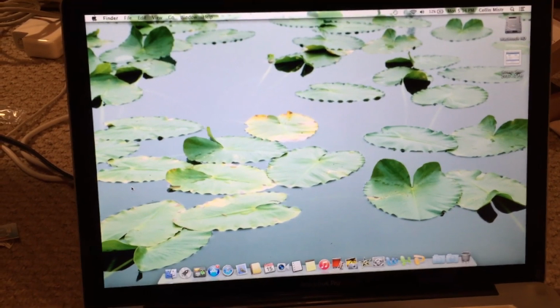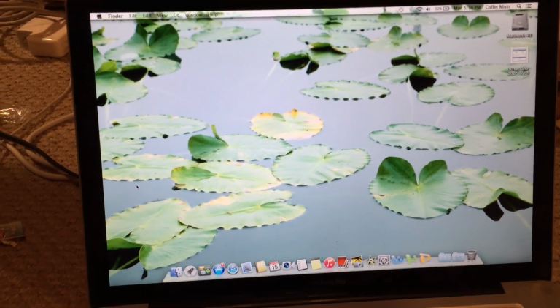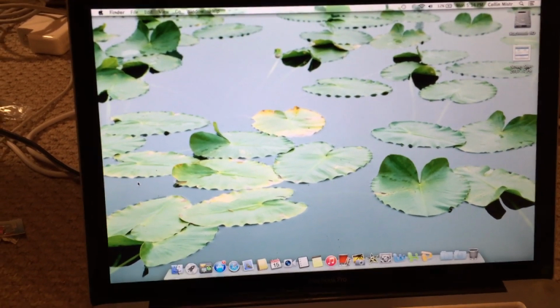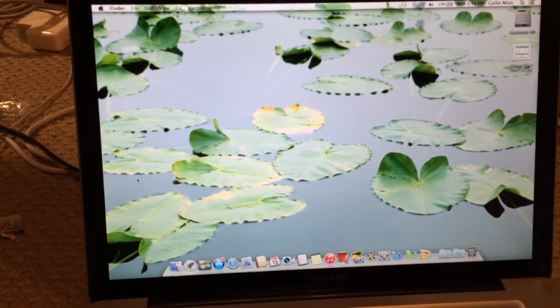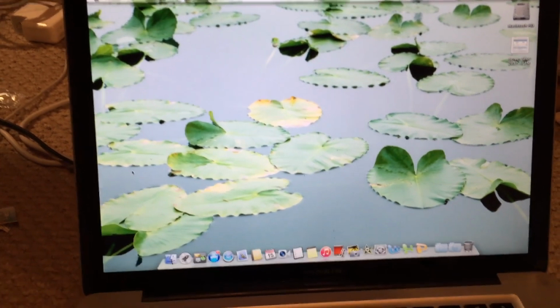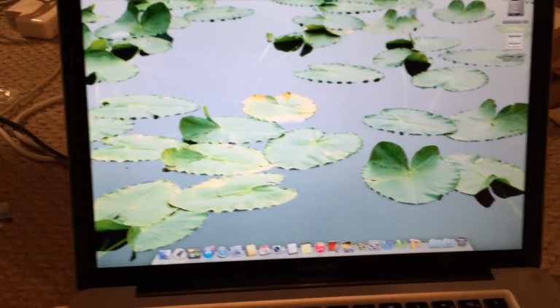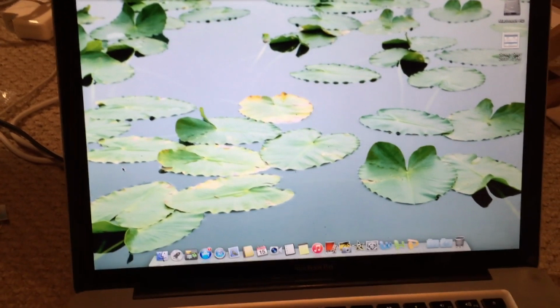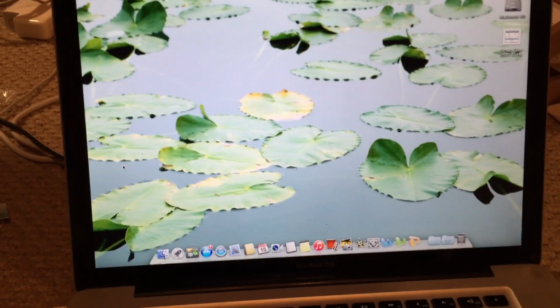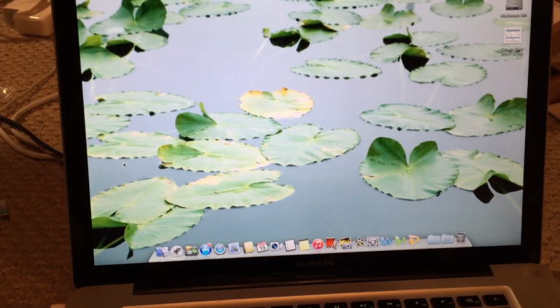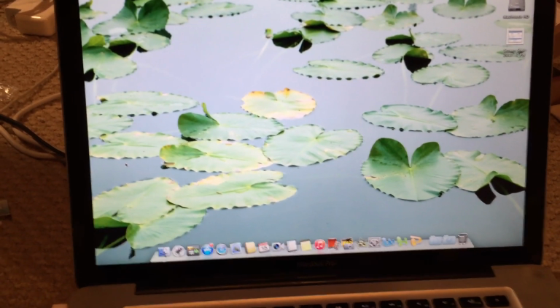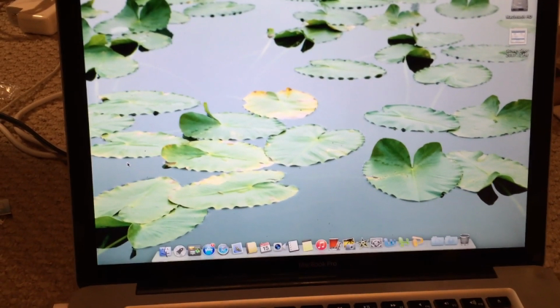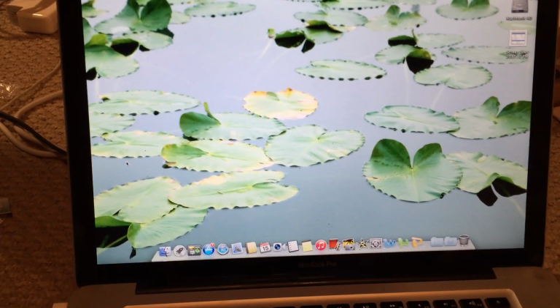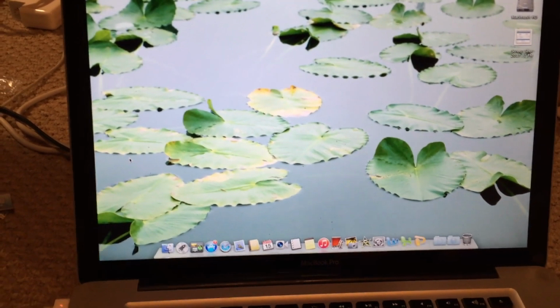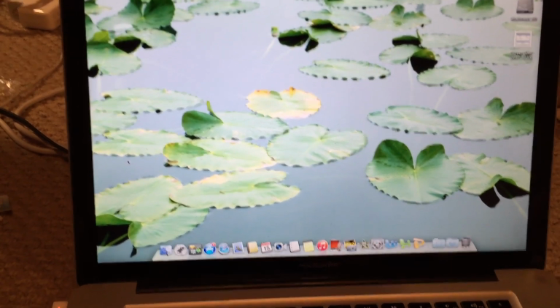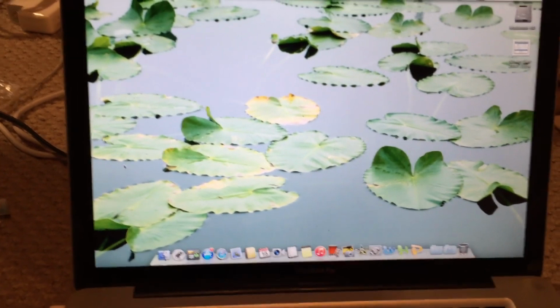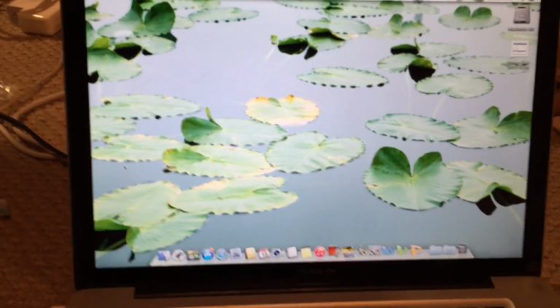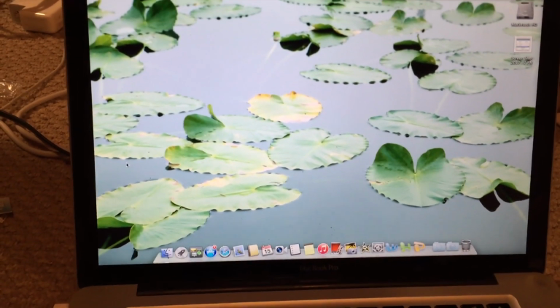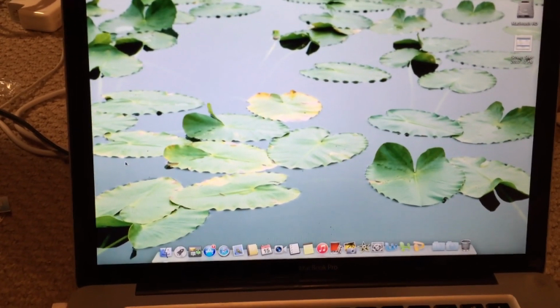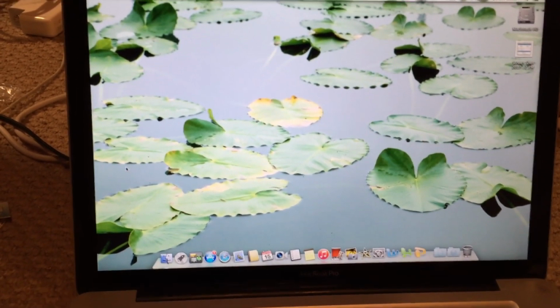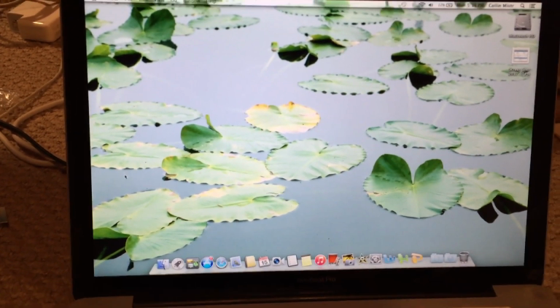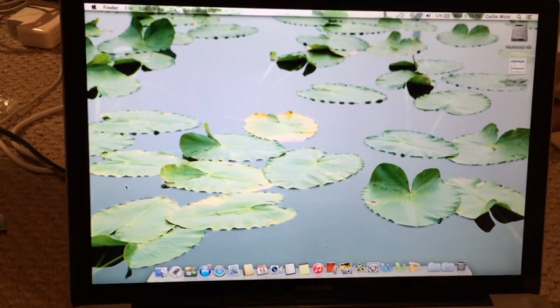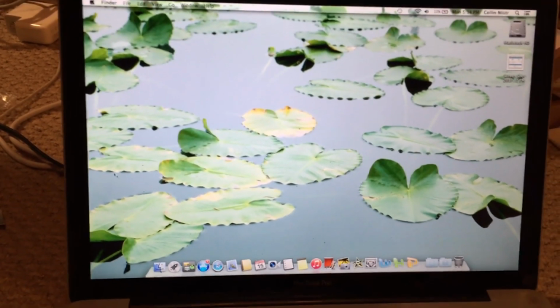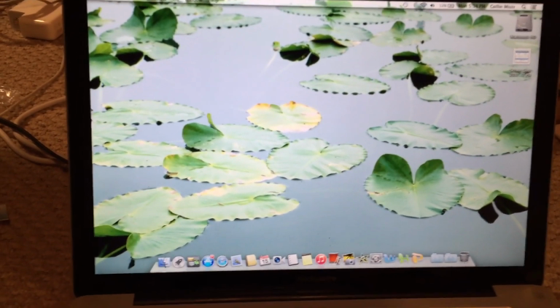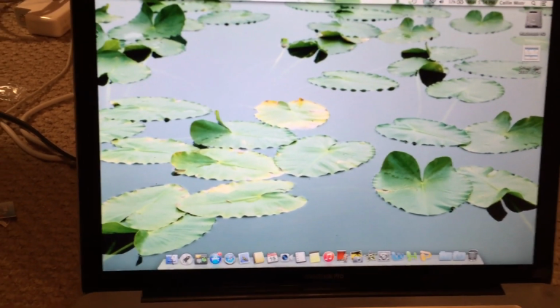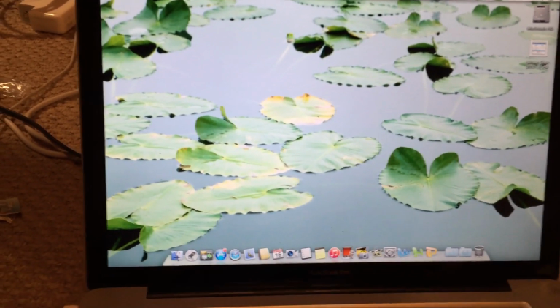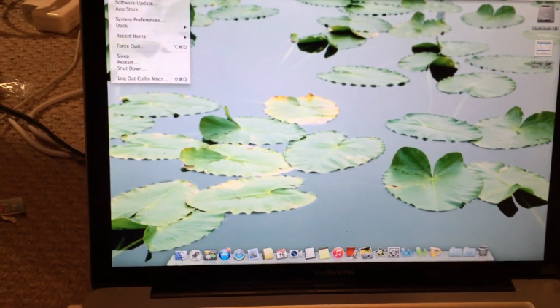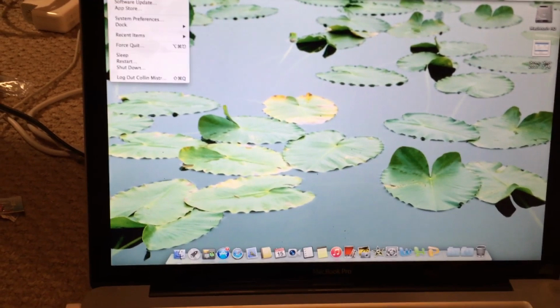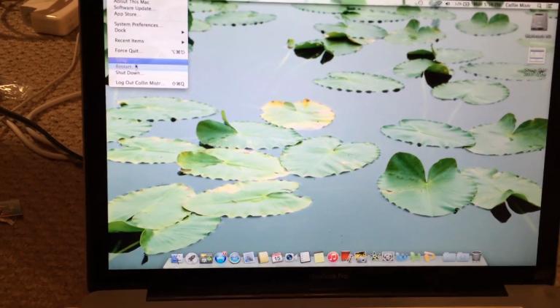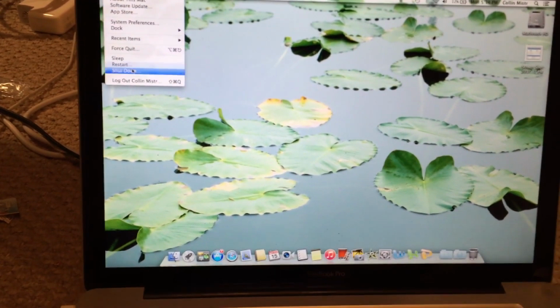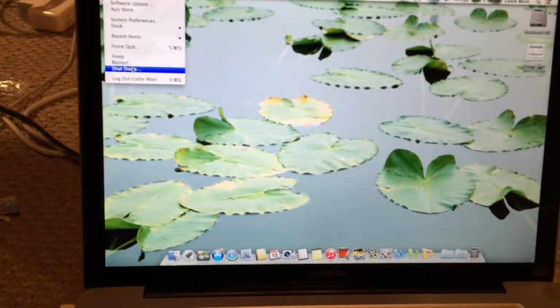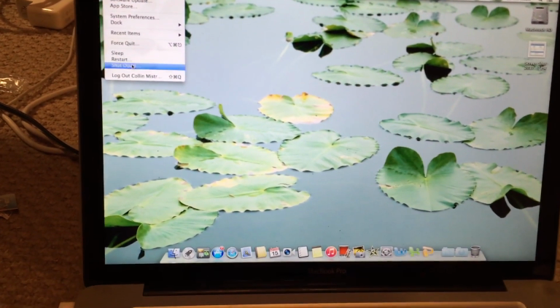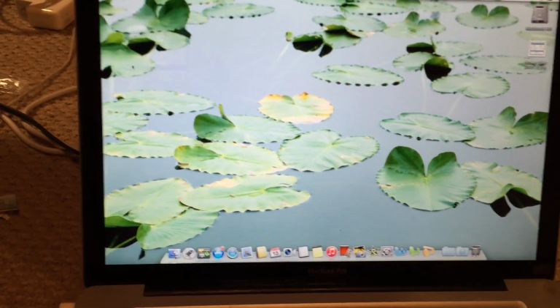That has been the repair of the USB port on this late 2011 15-inch Apple MacBook Pro. Hope you enjoyed this video.